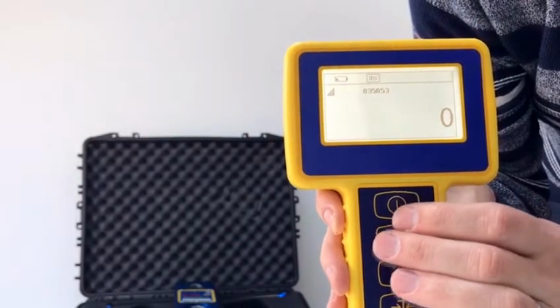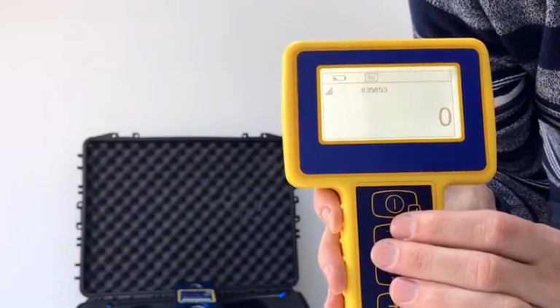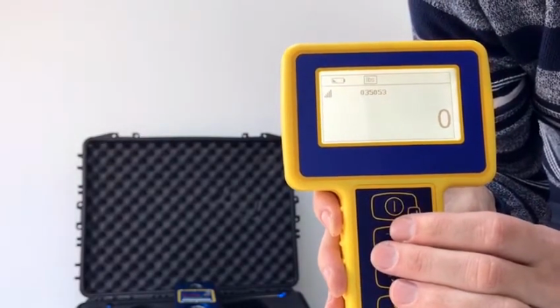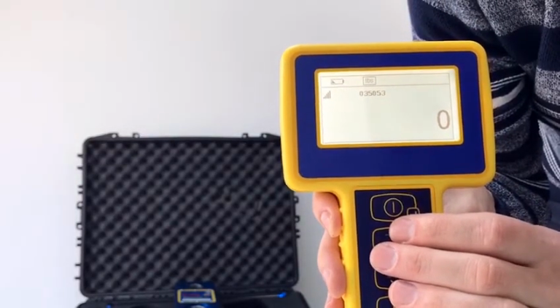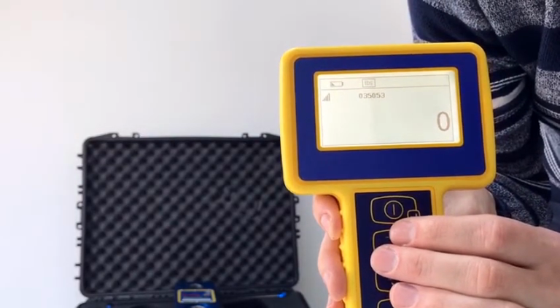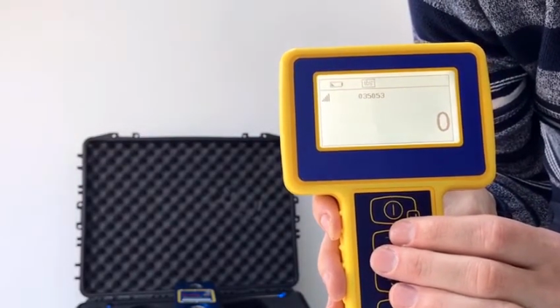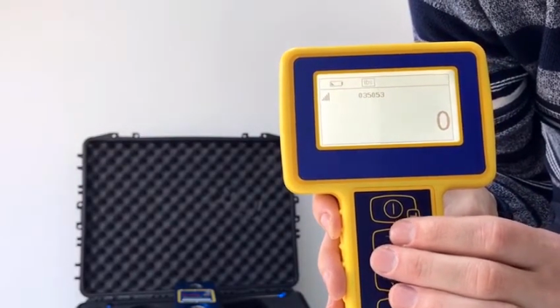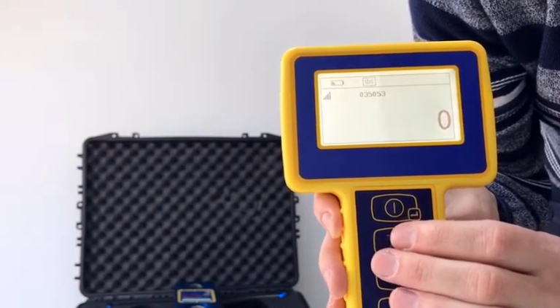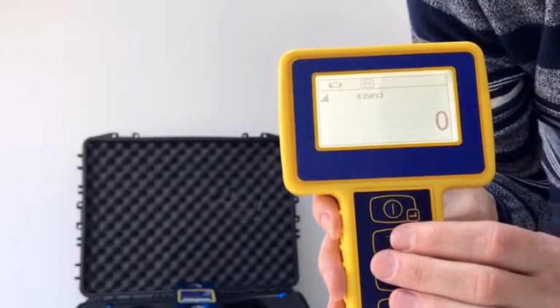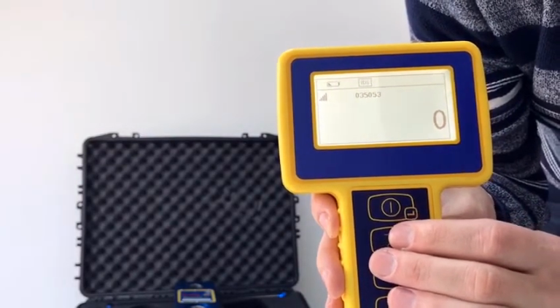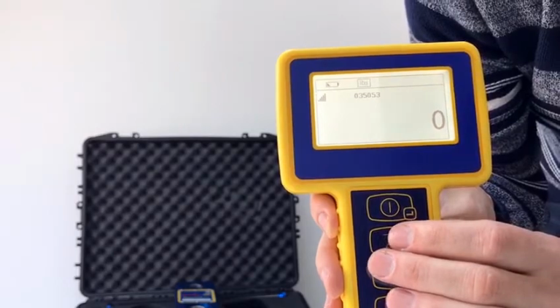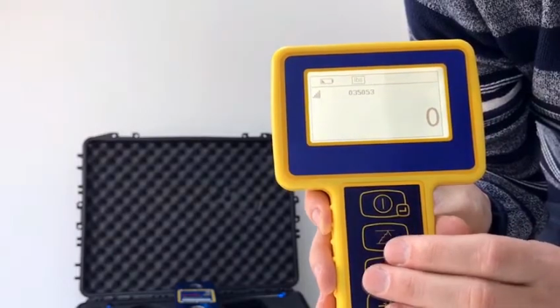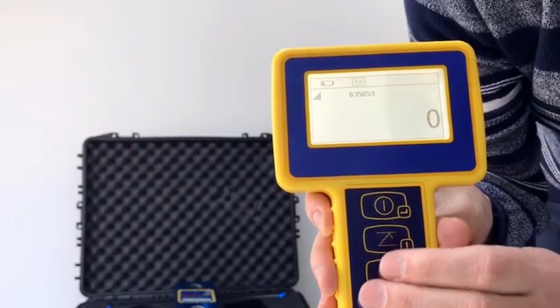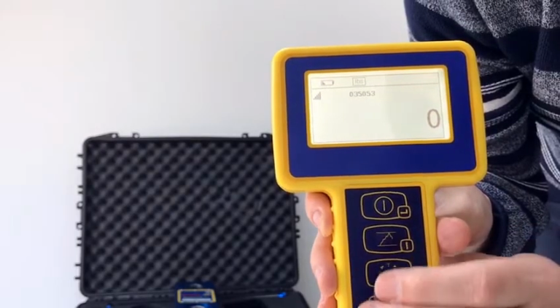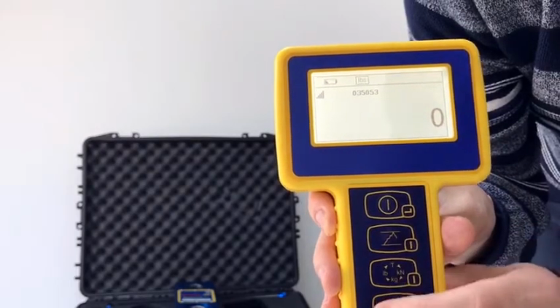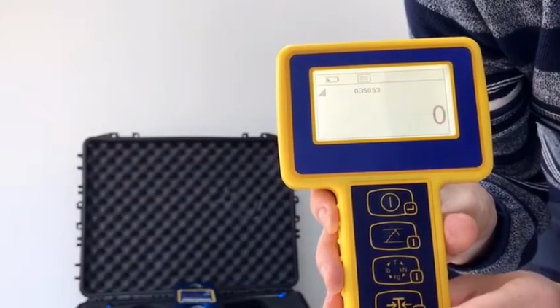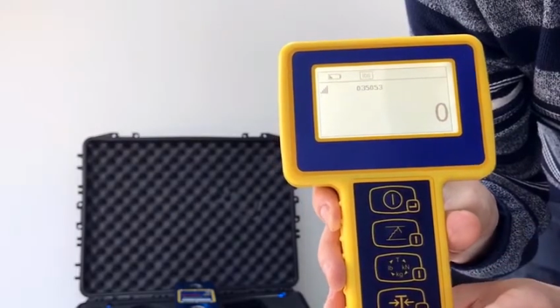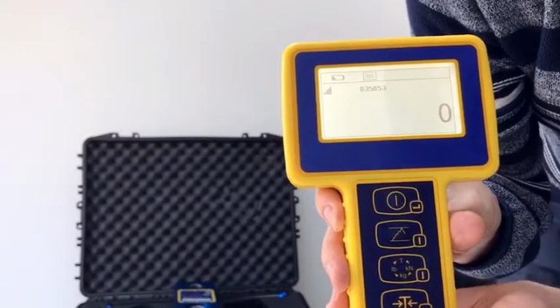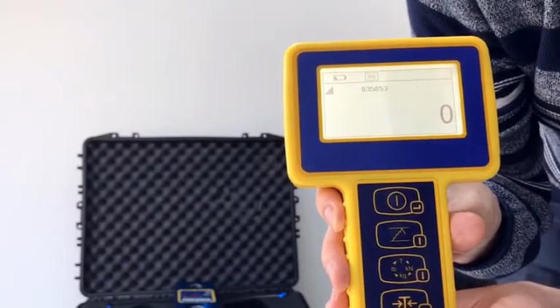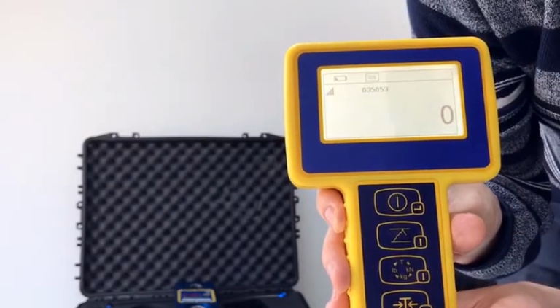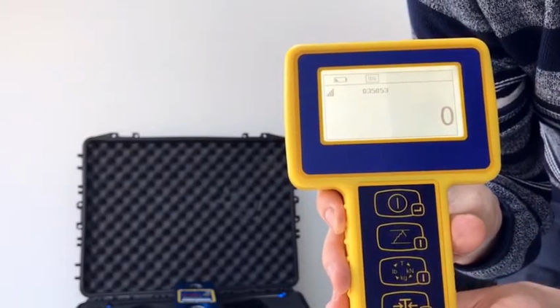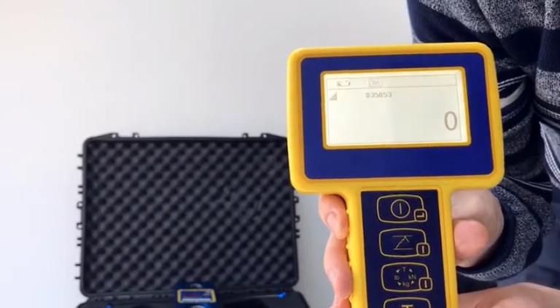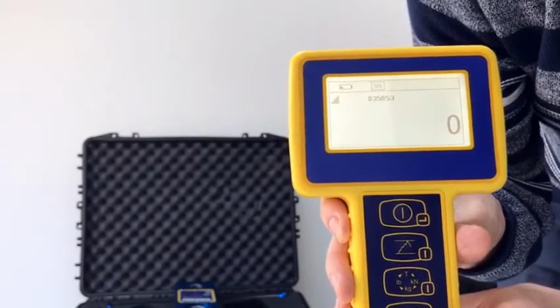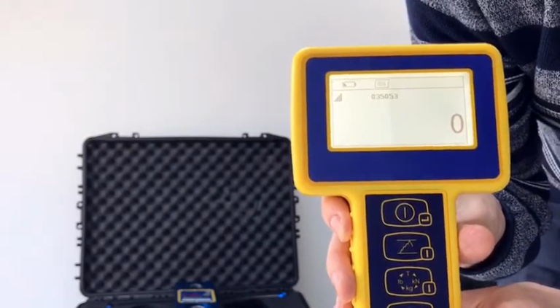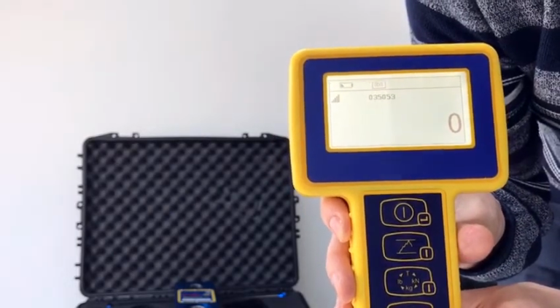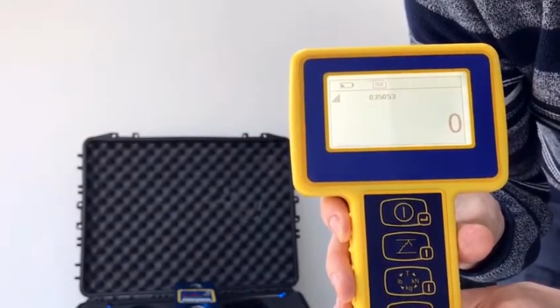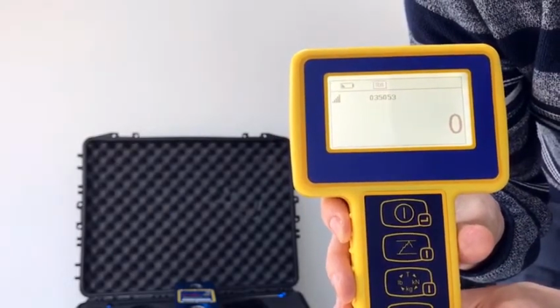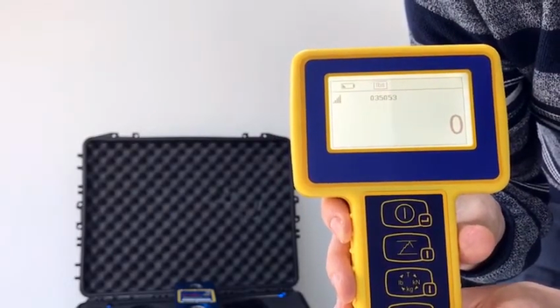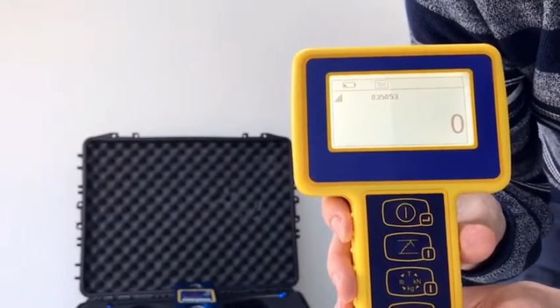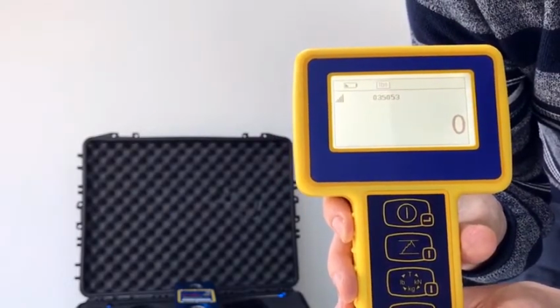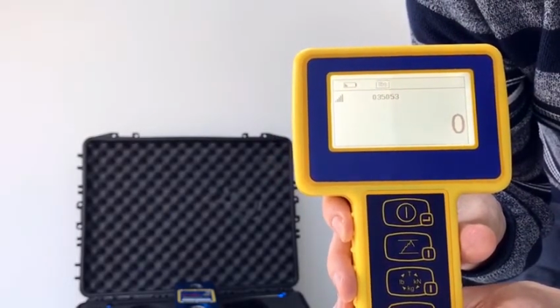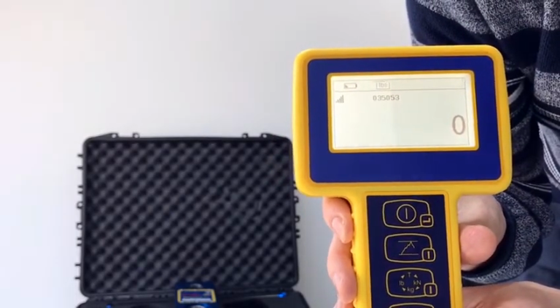Now your handheld display is set up so that instead of sounding at just over six and a half tons, it will now sound at three and a quarter tons.